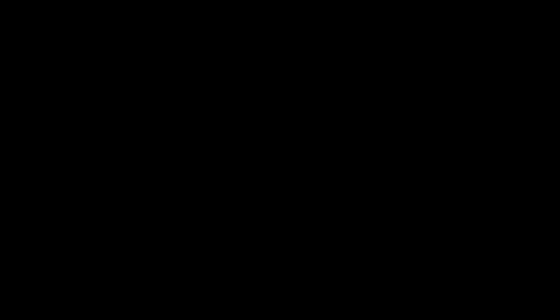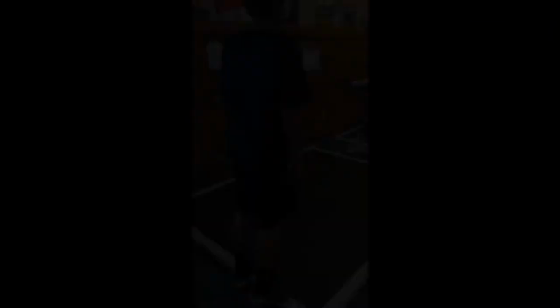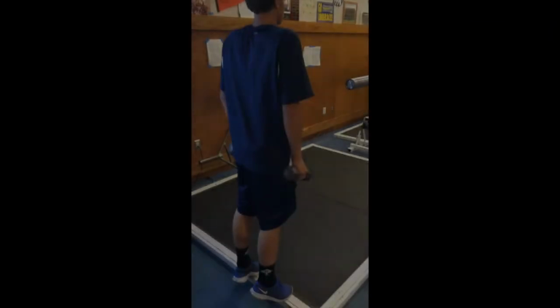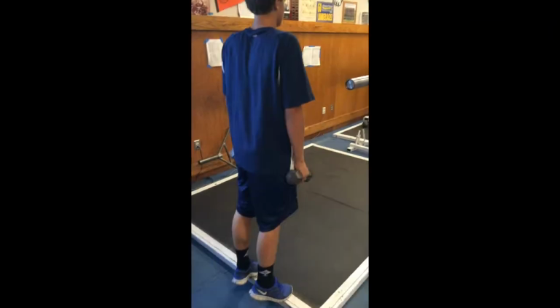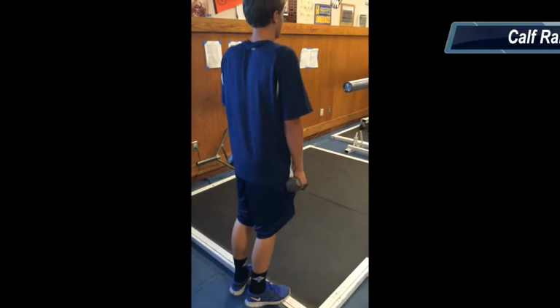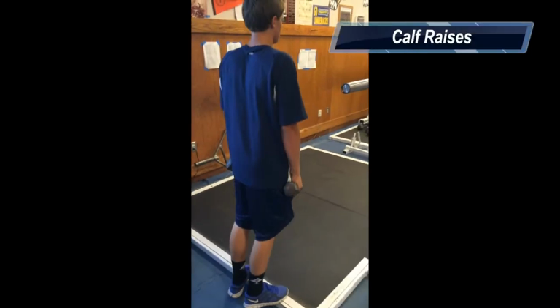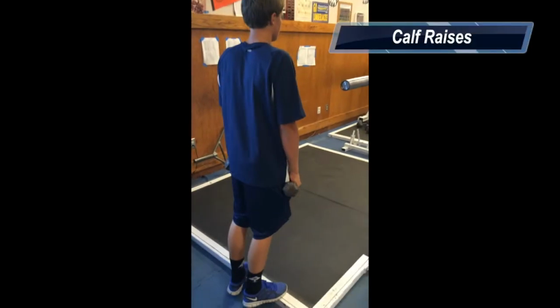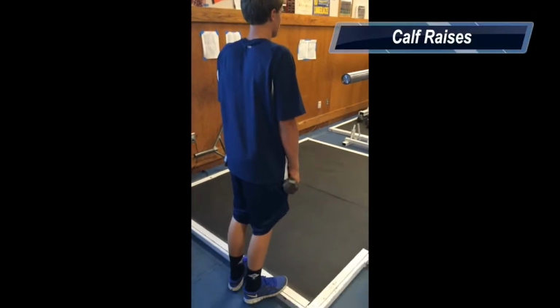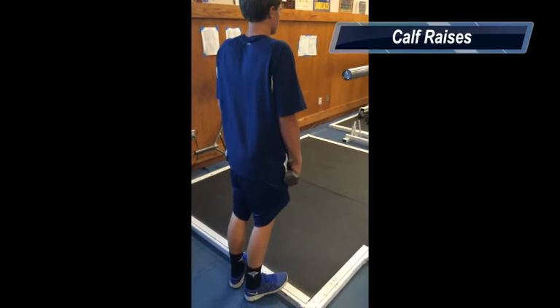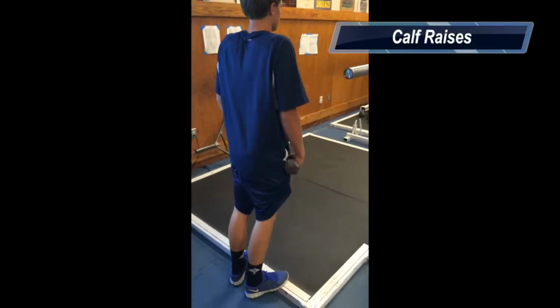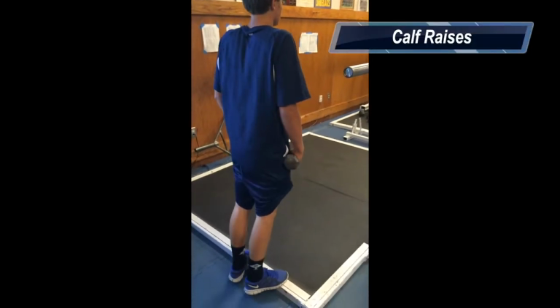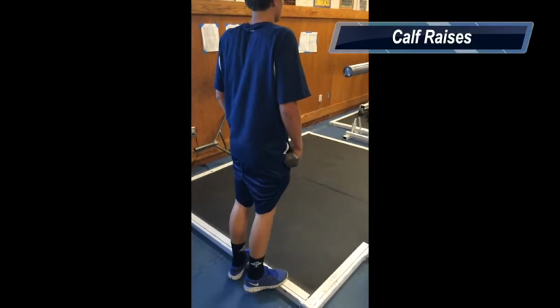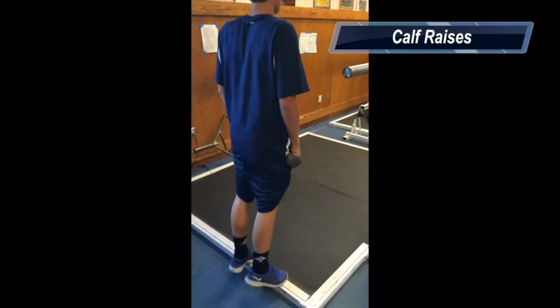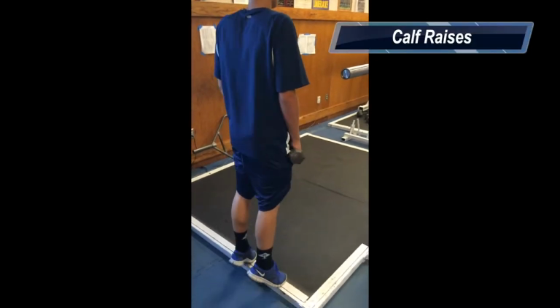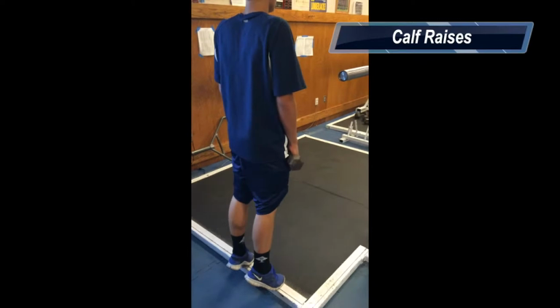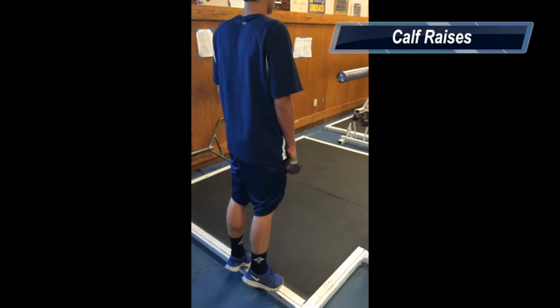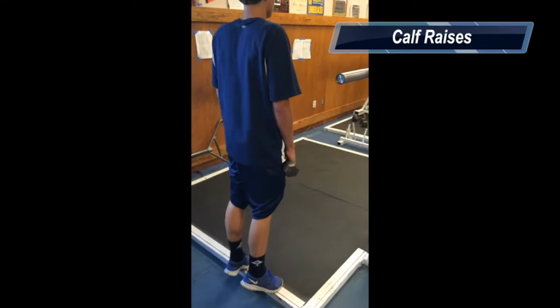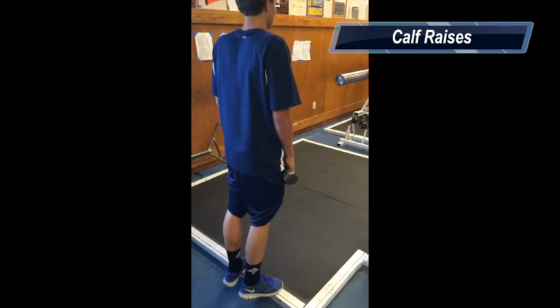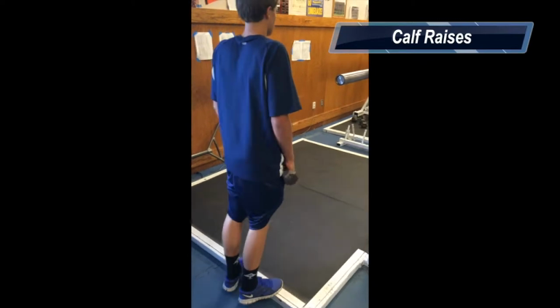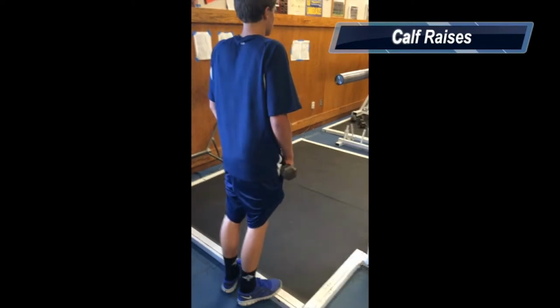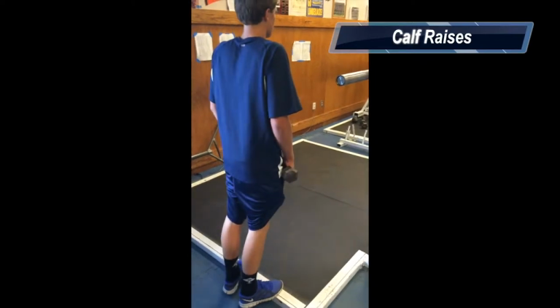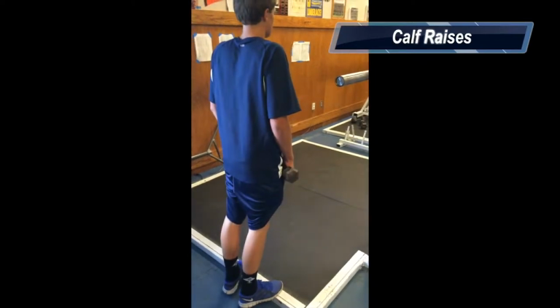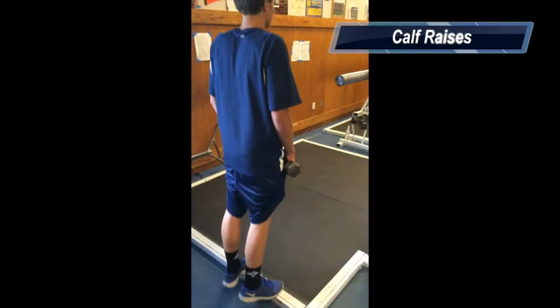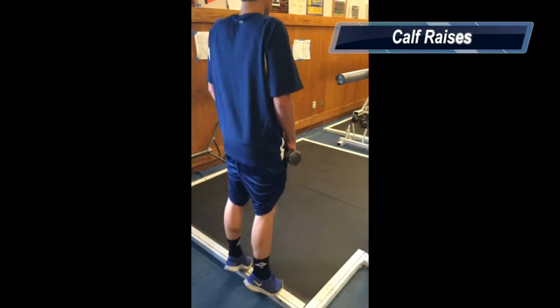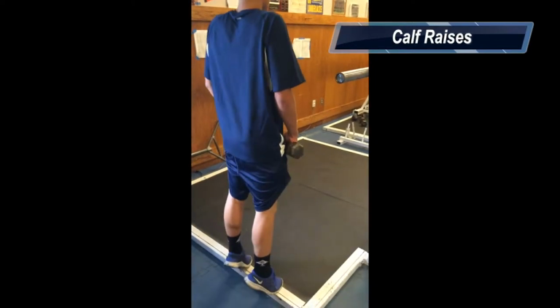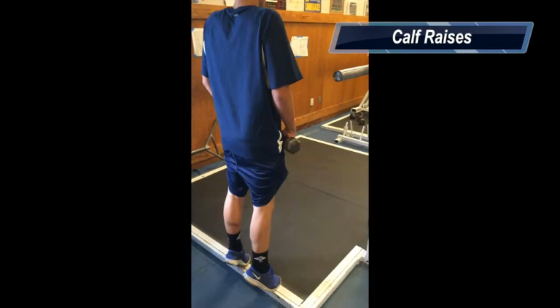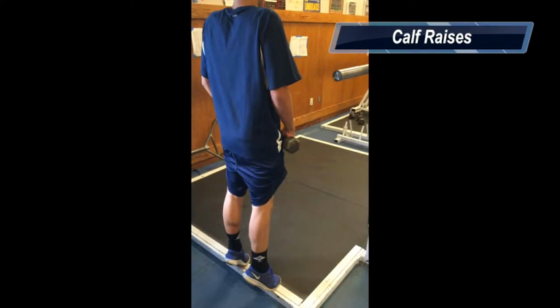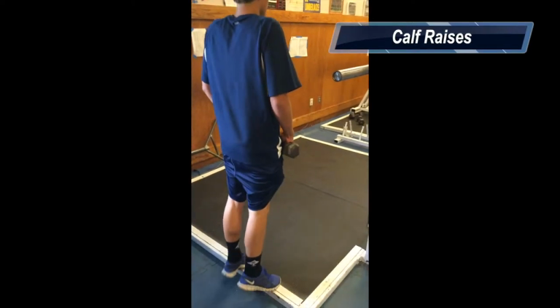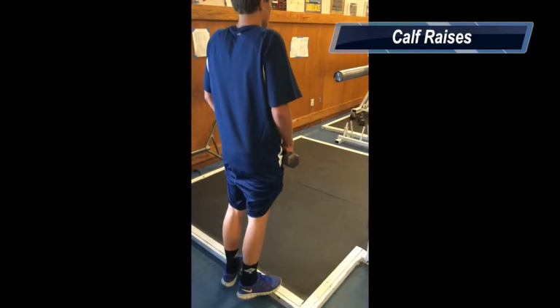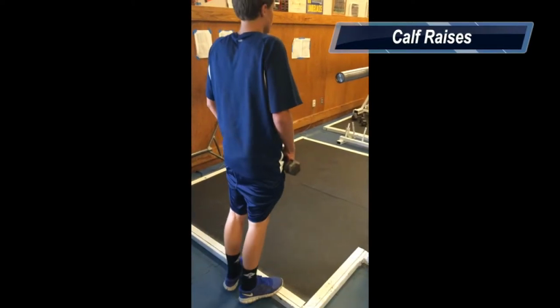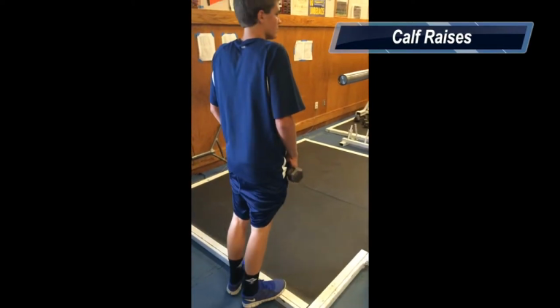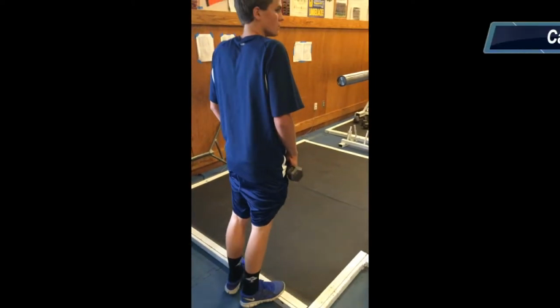This exercise is called the calf raise. It works out the gastrocnemius. And if you hold weight, it adds to the exercise.